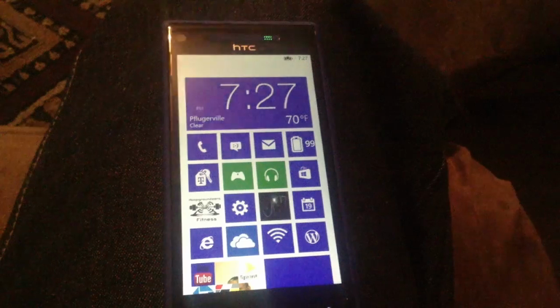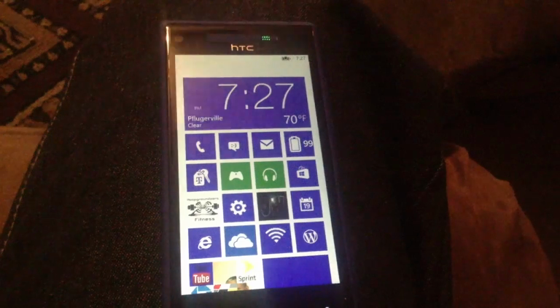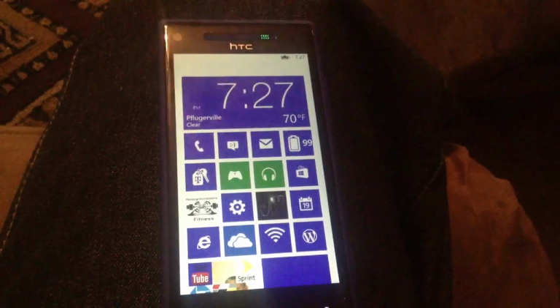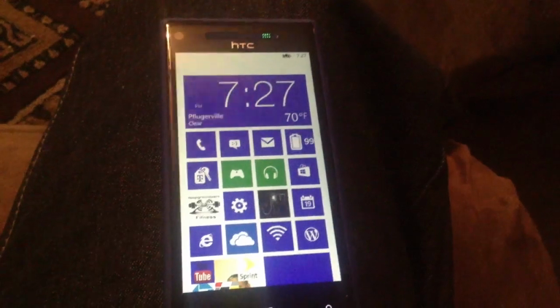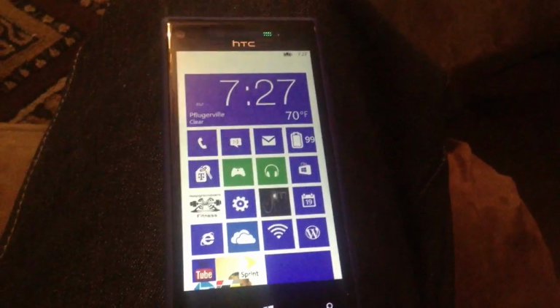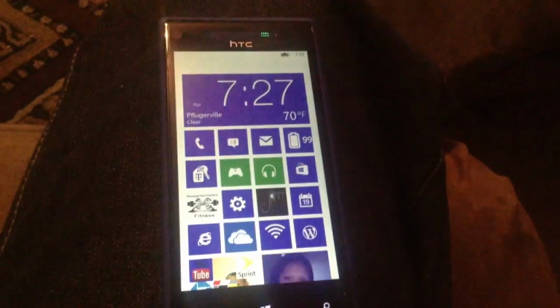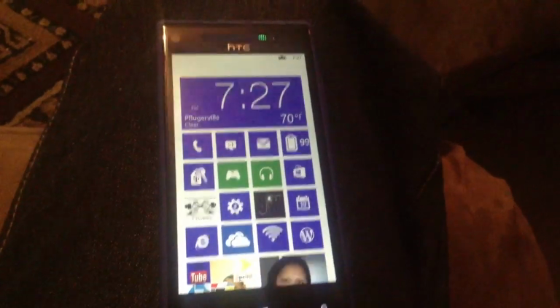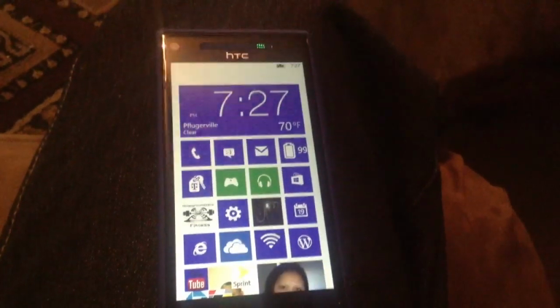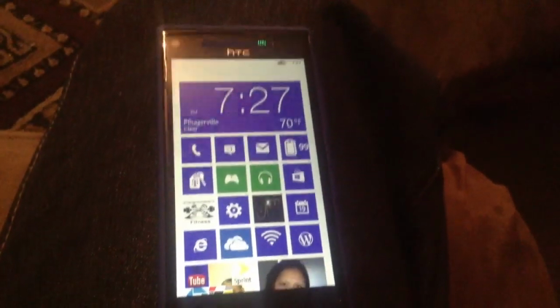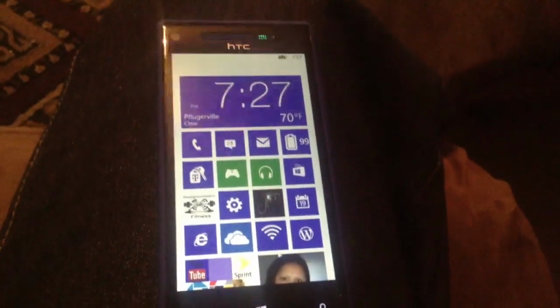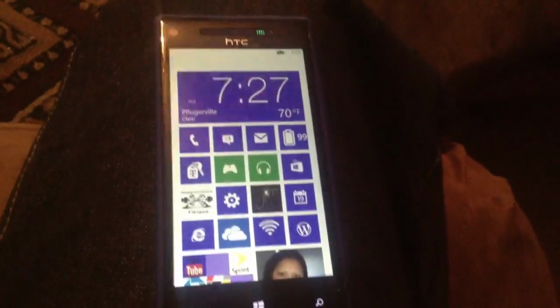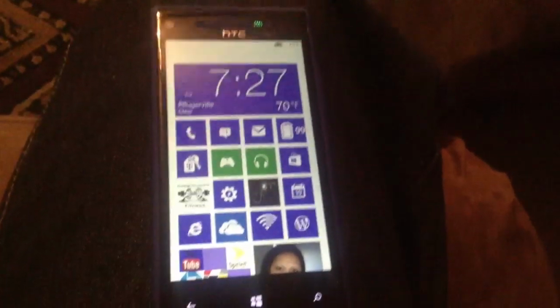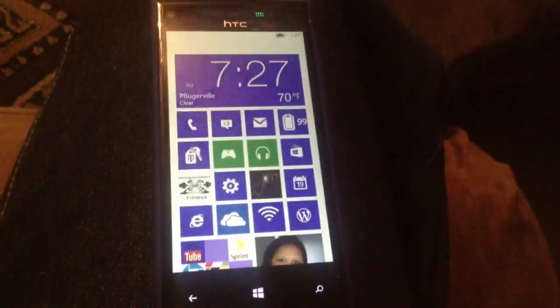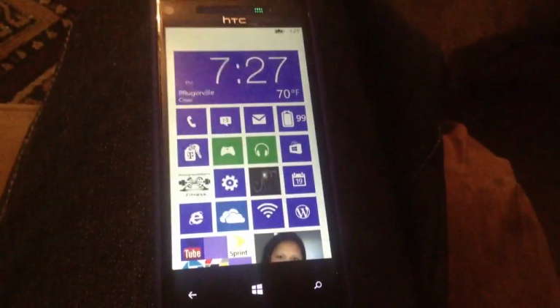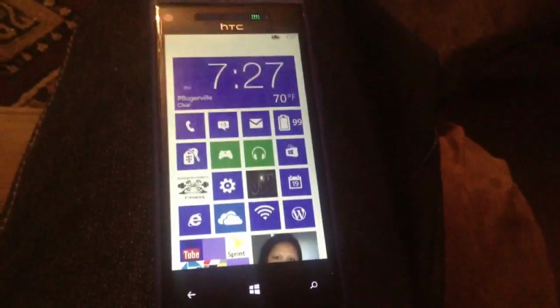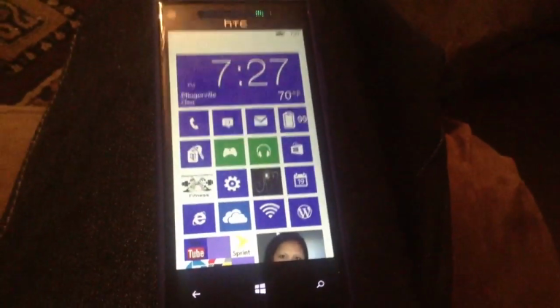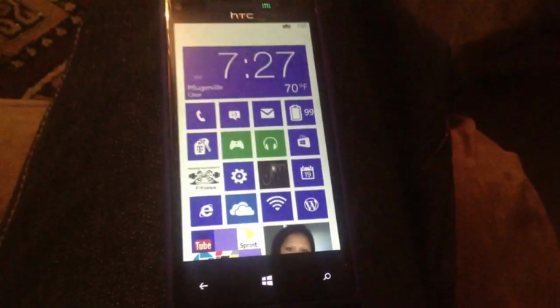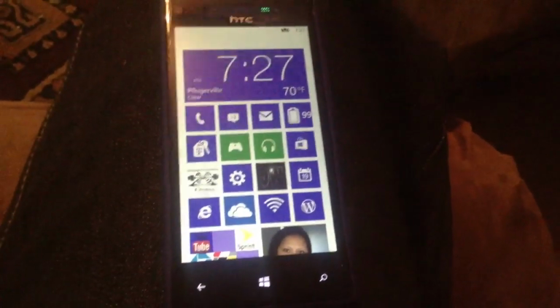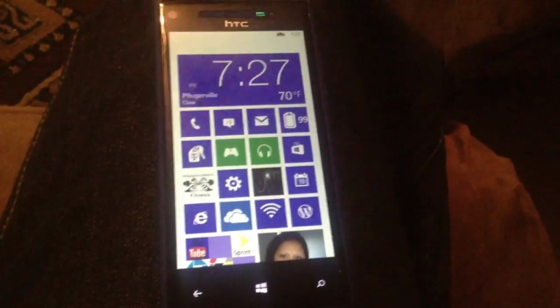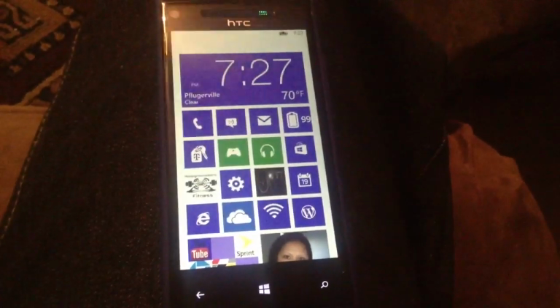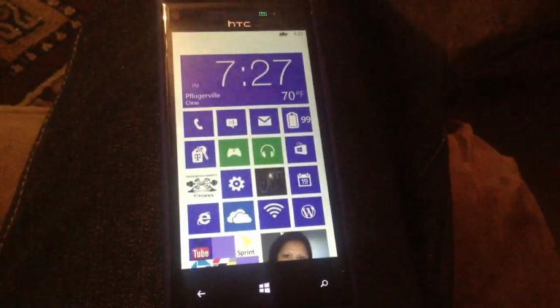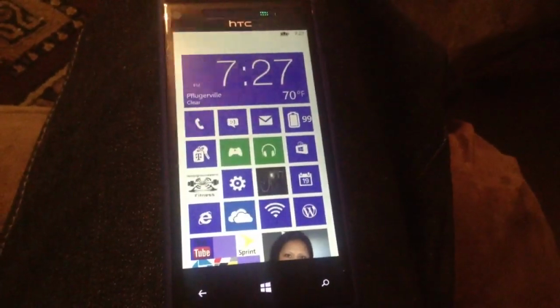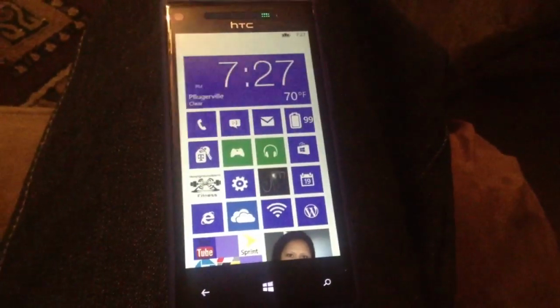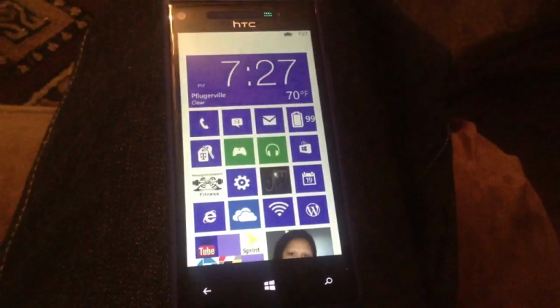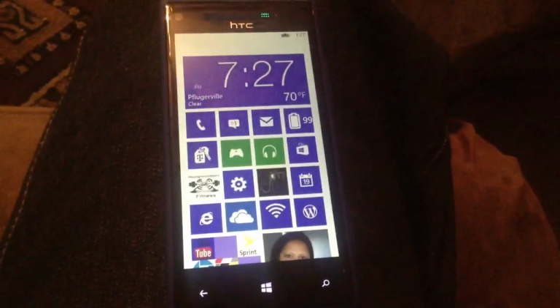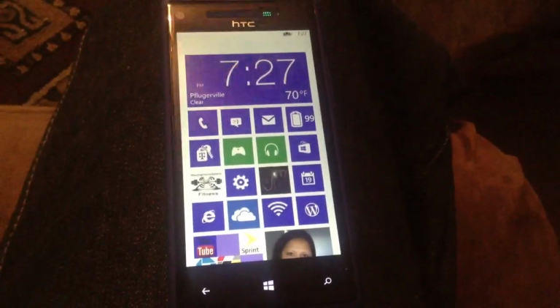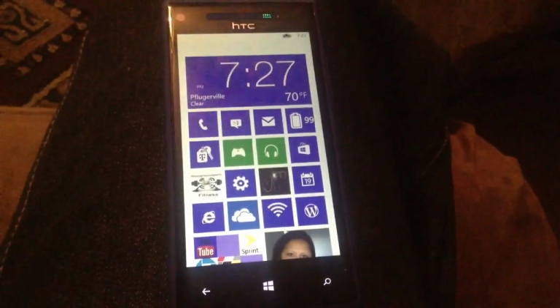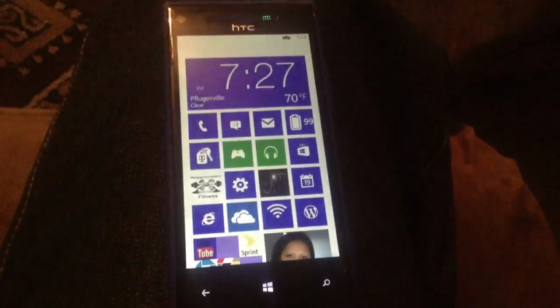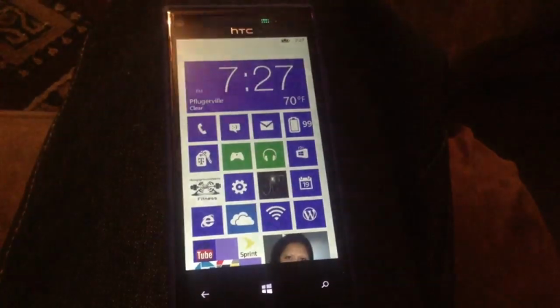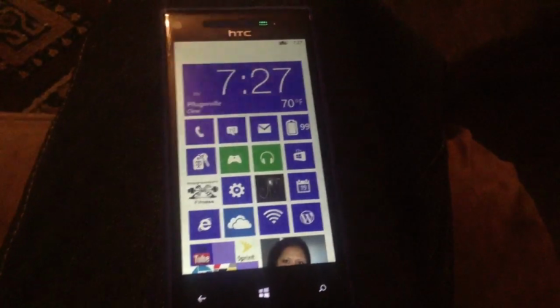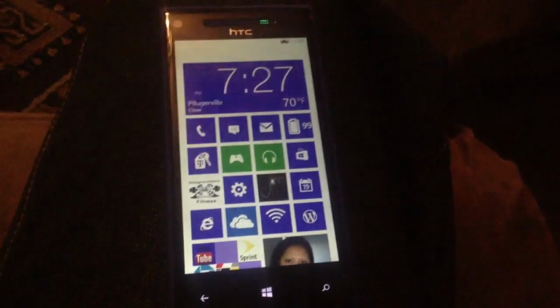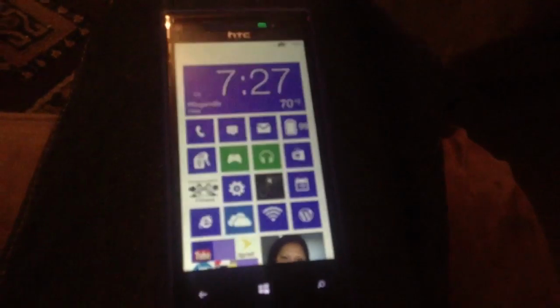Hey guys, welcome to another video. This is another quick video on the HTC 8X on T-Mobile.